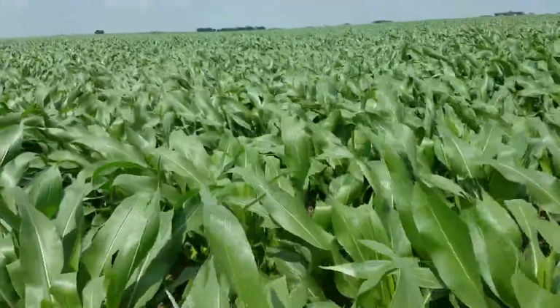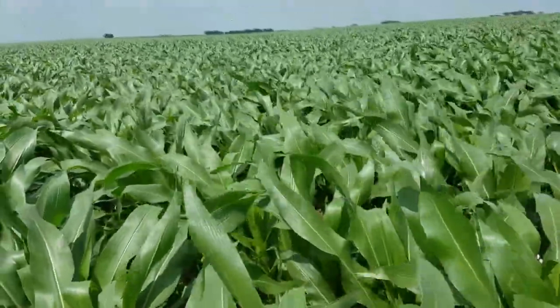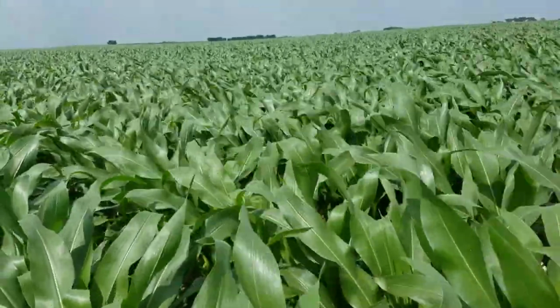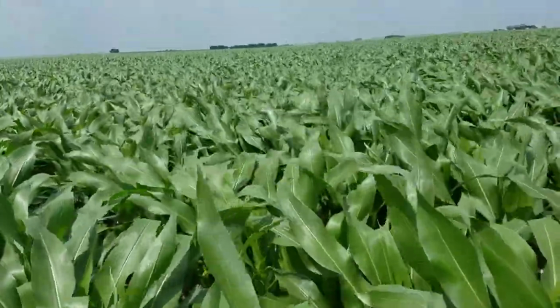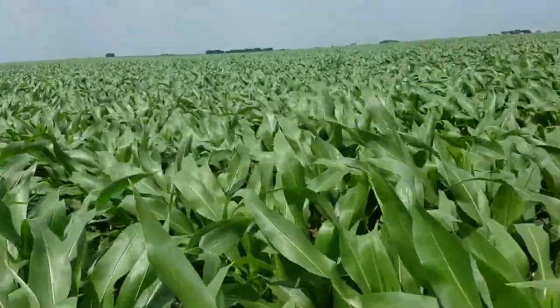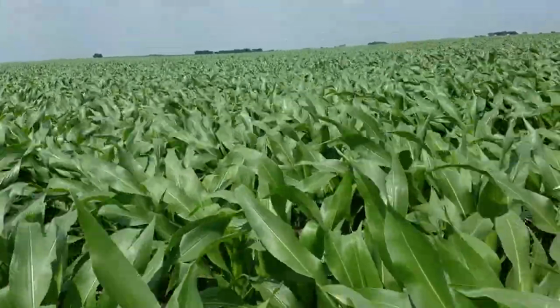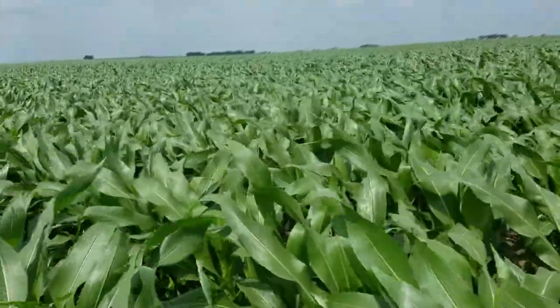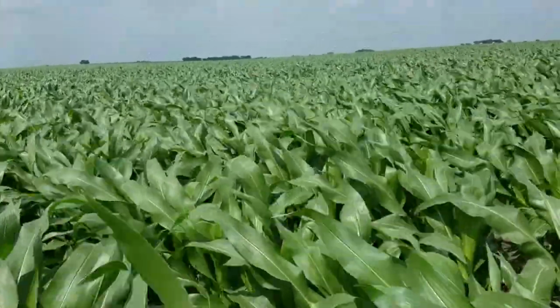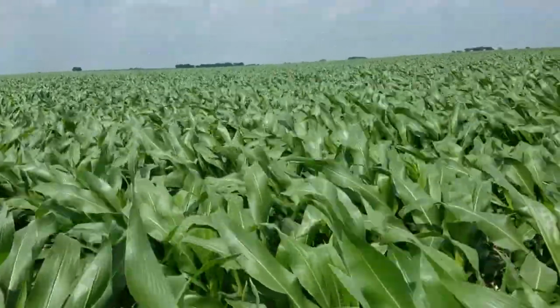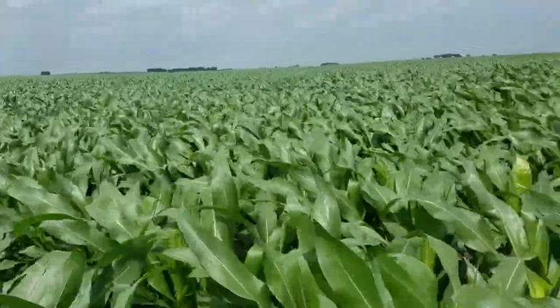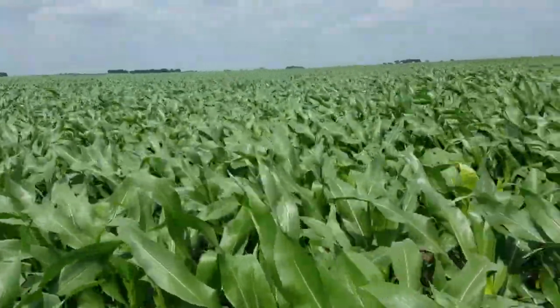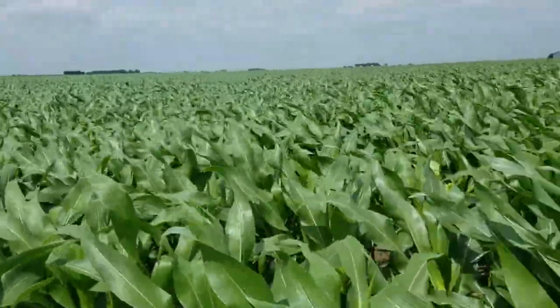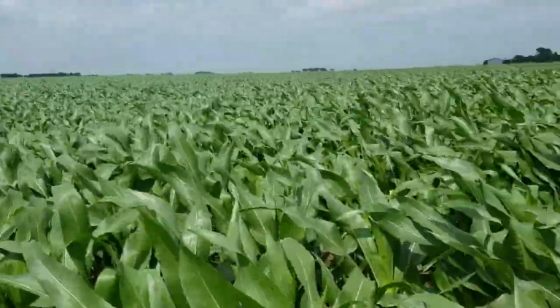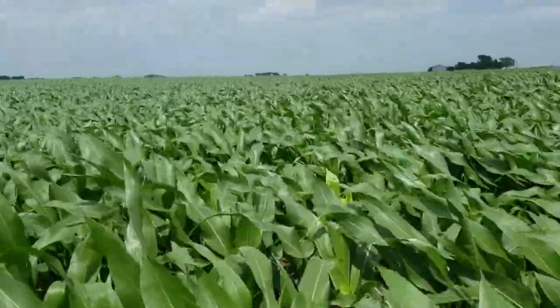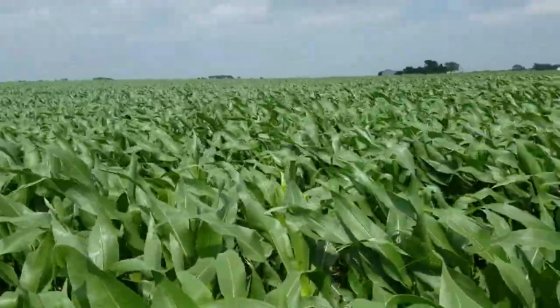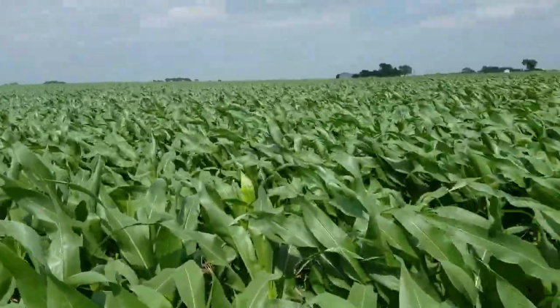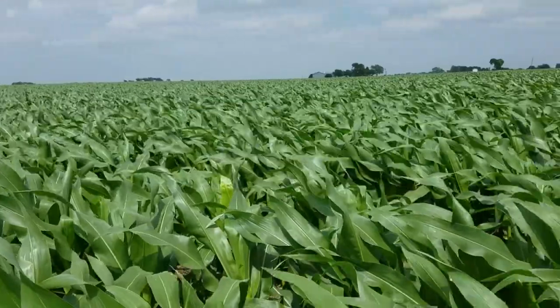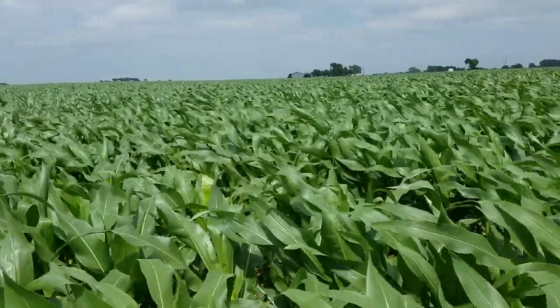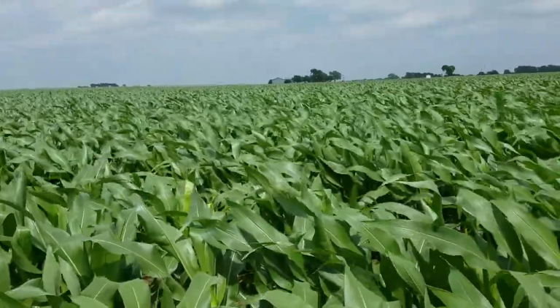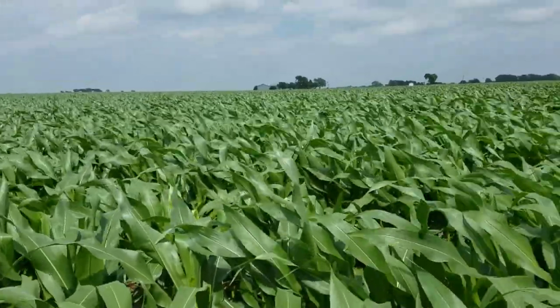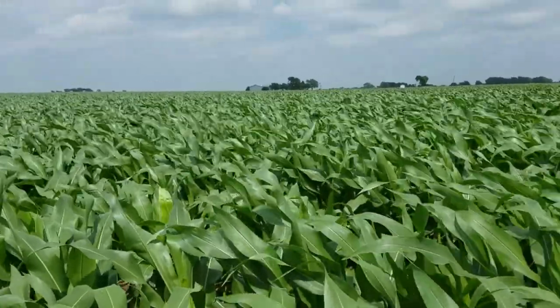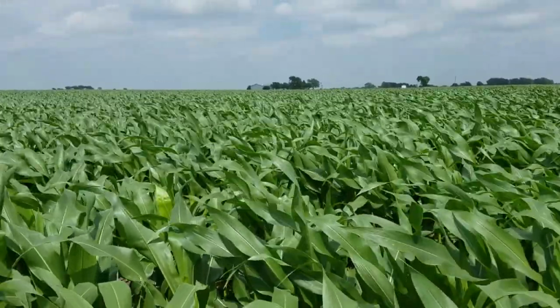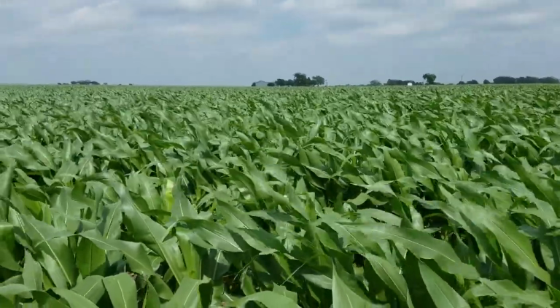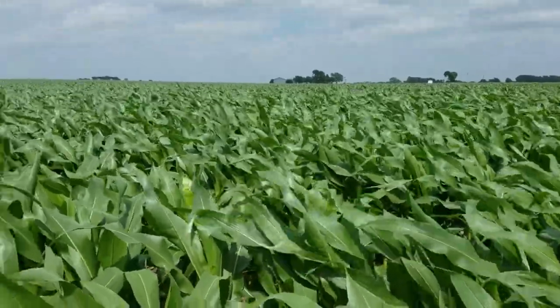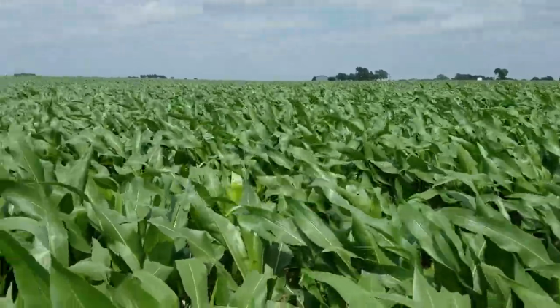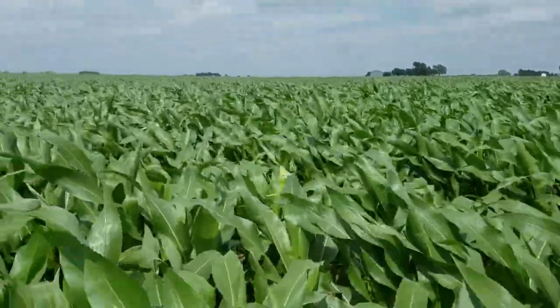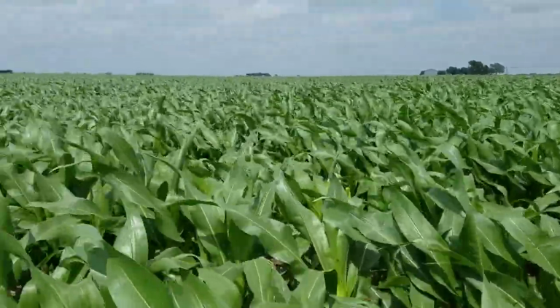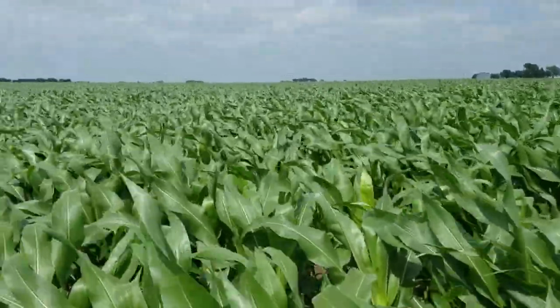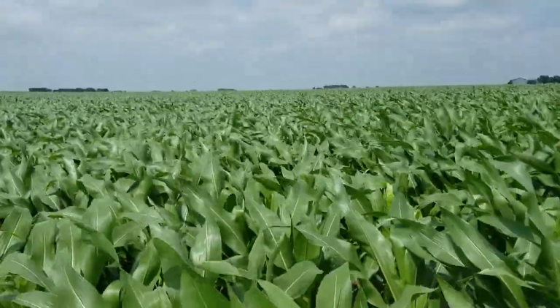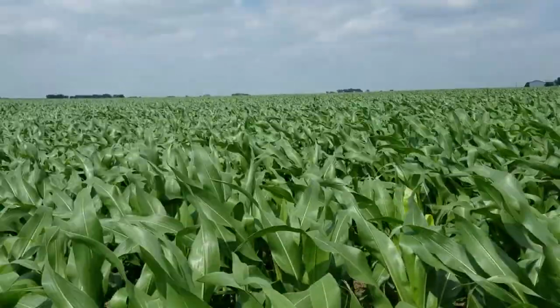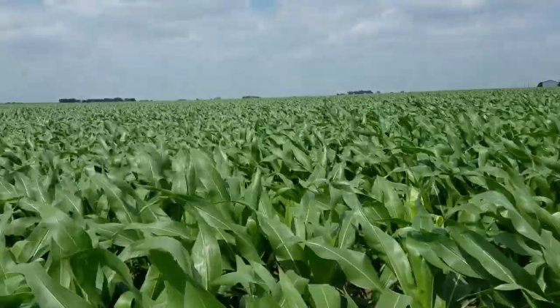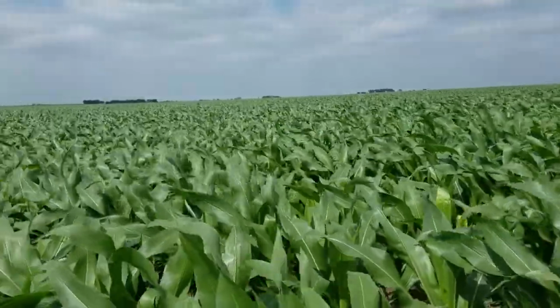Well, good afternoon from Two Happy Children Farm. I'm out here in the cornfield and I'm going to give you an update on what we've been doing here.